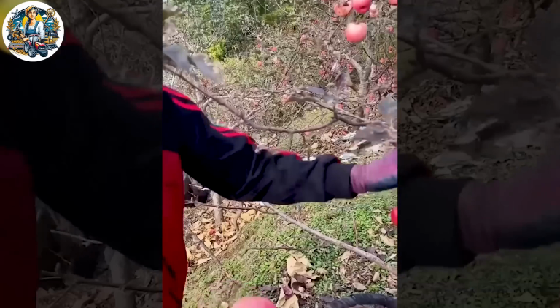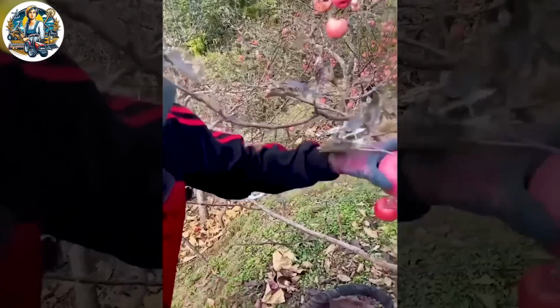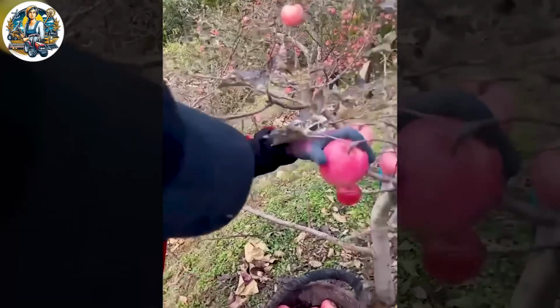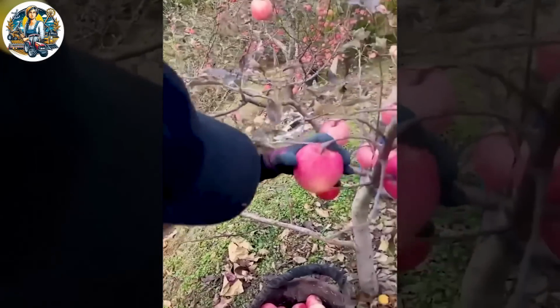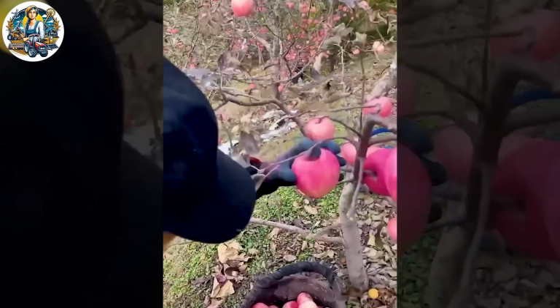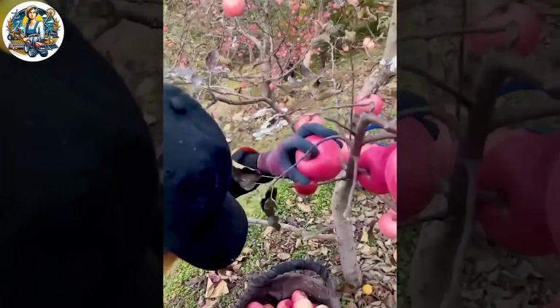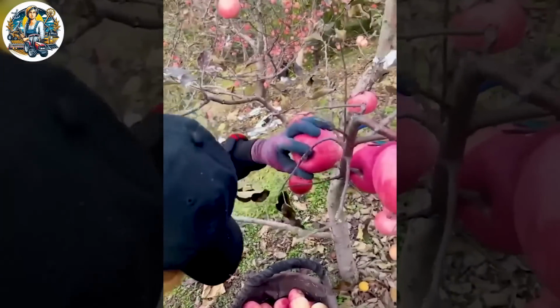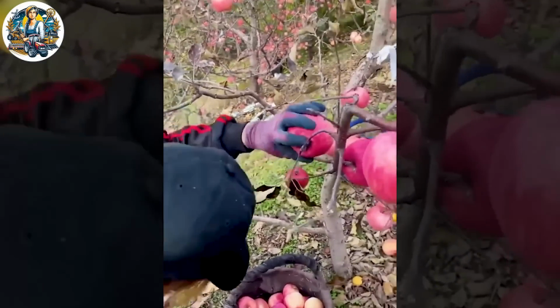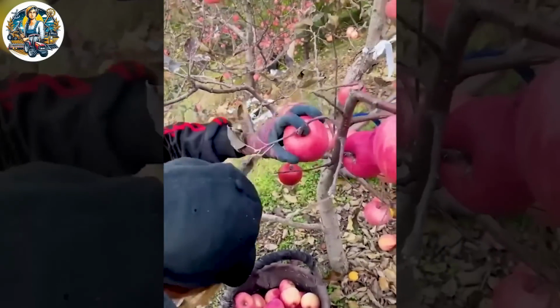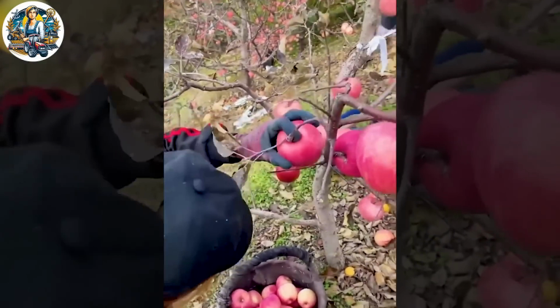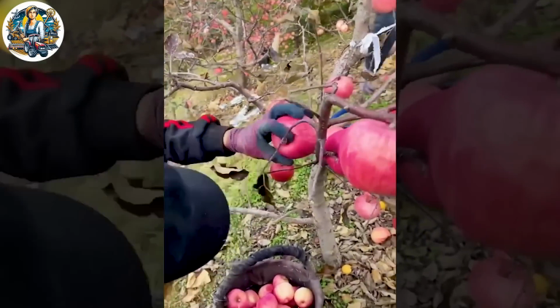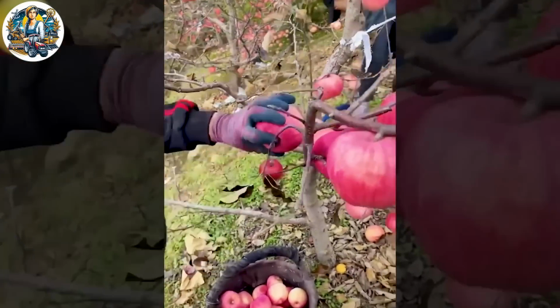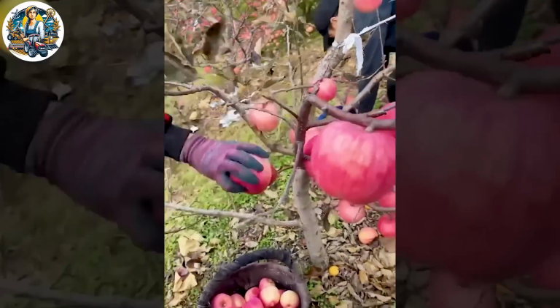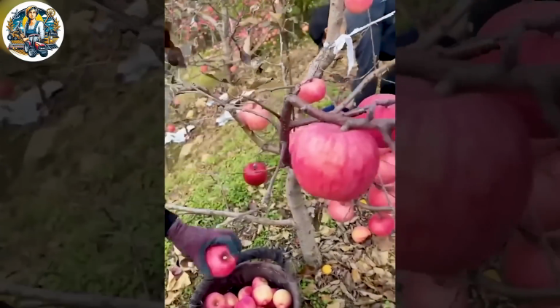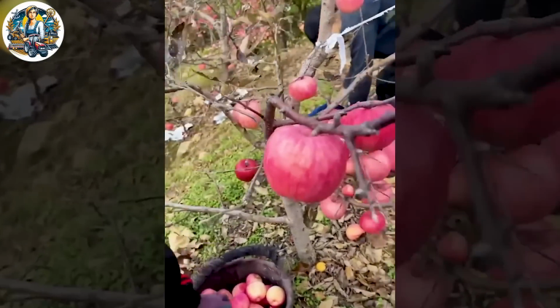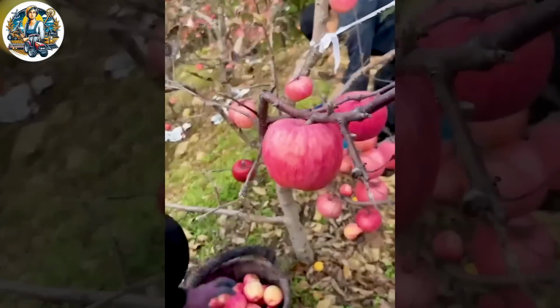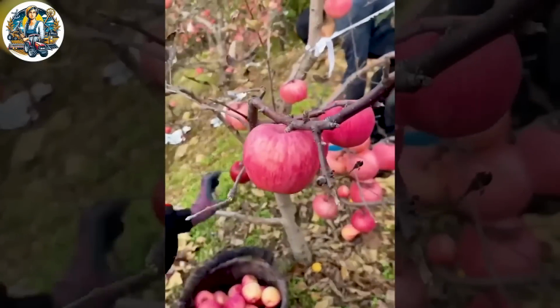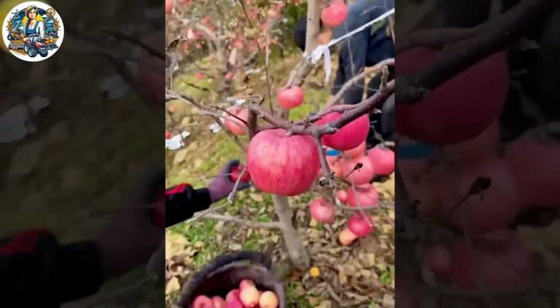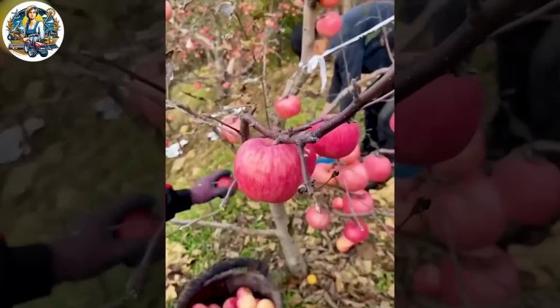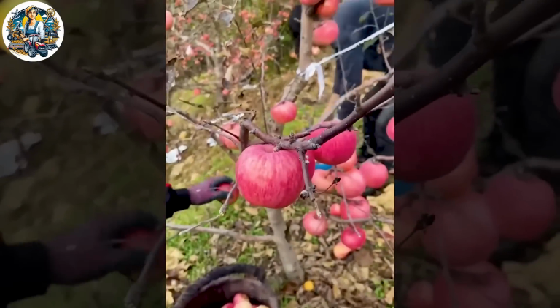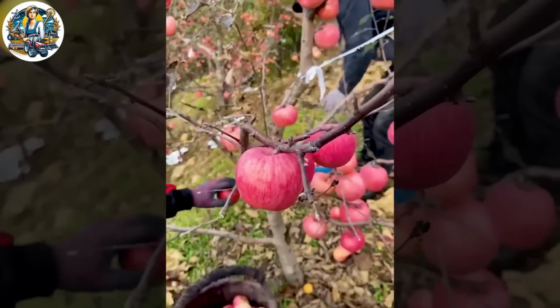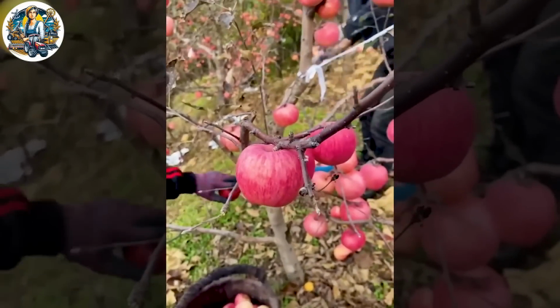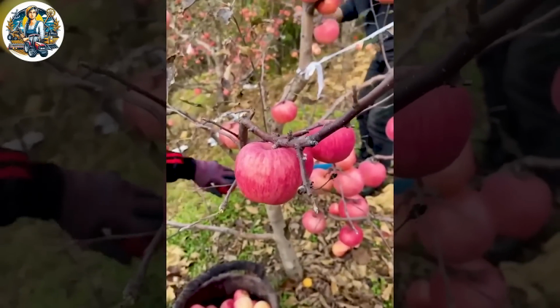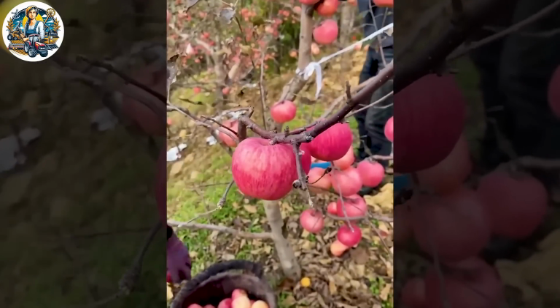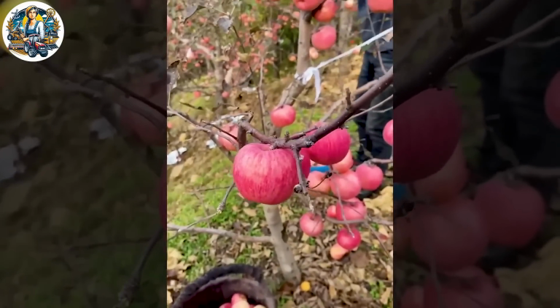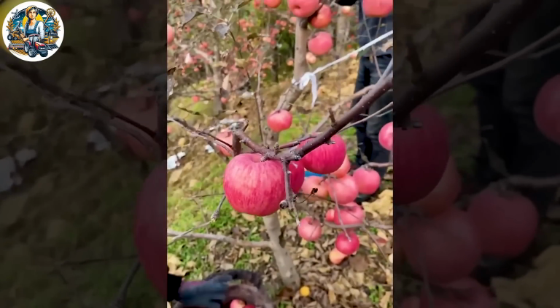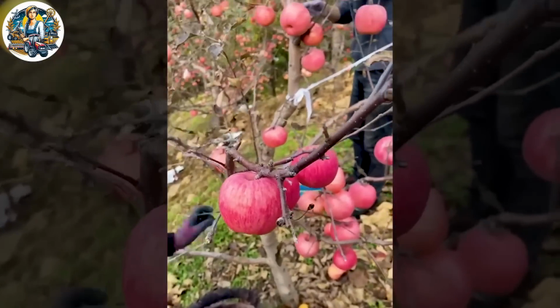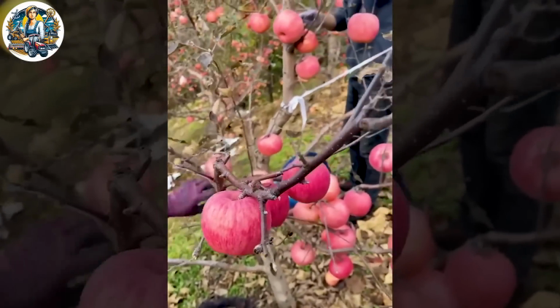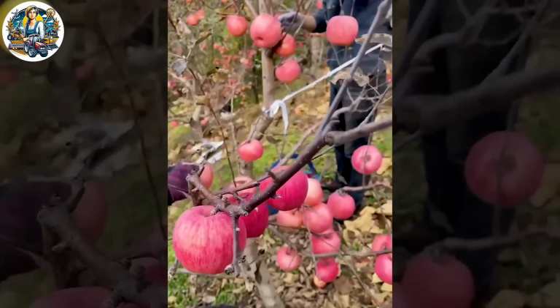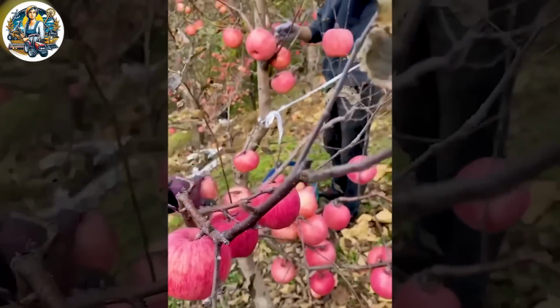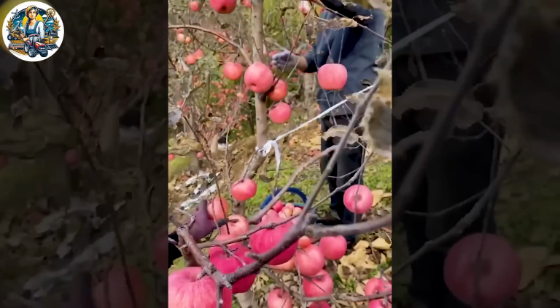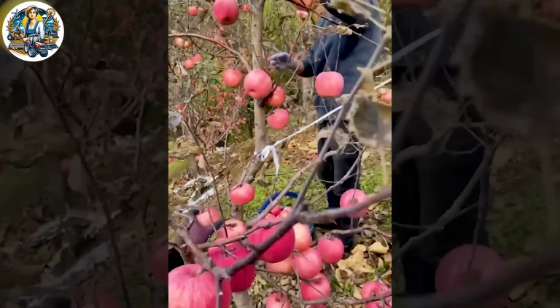Moving on to tasks in the fragrant apple orchard, the anticipation of a bountiful harvest is approaching.